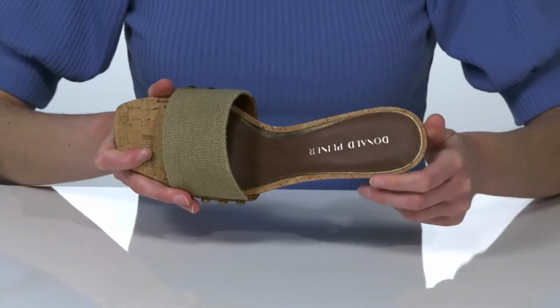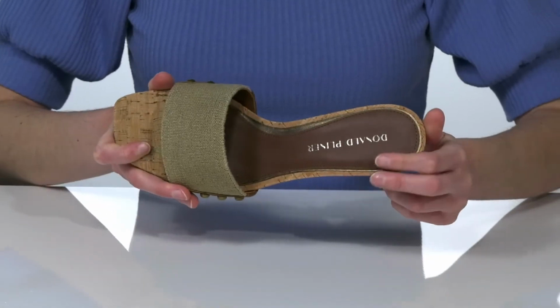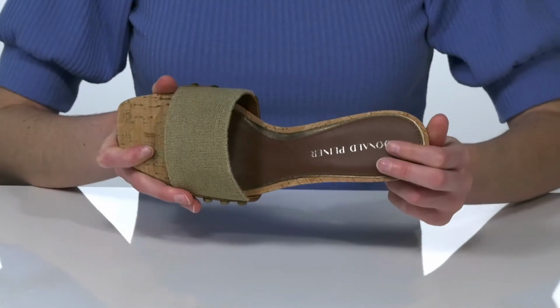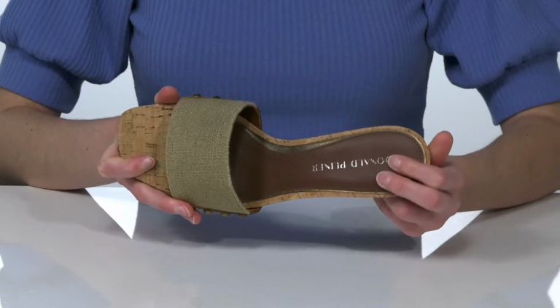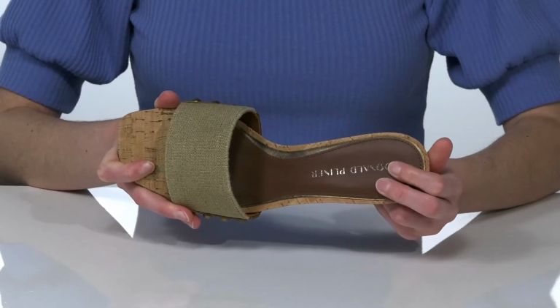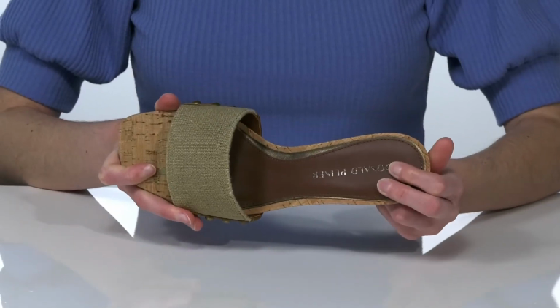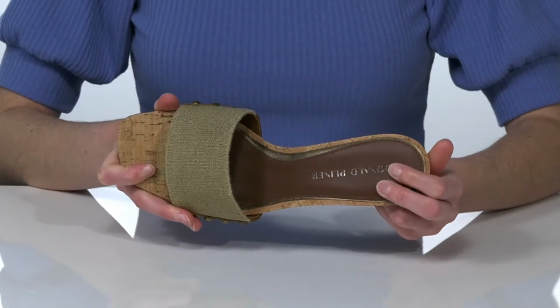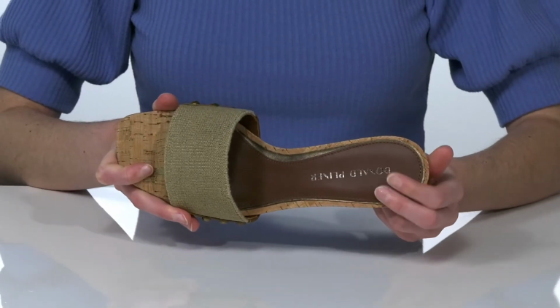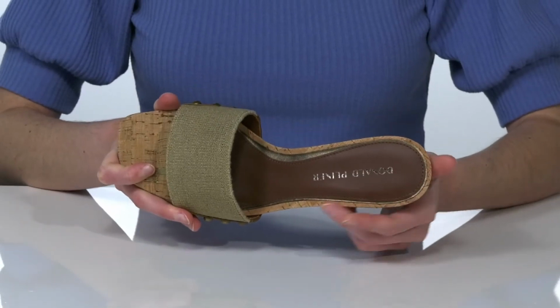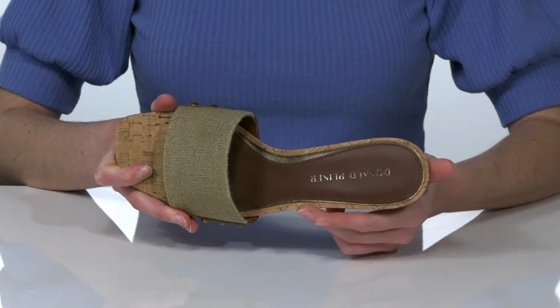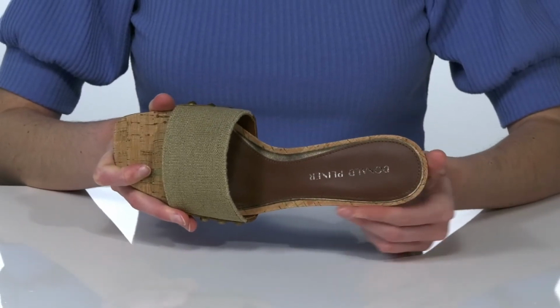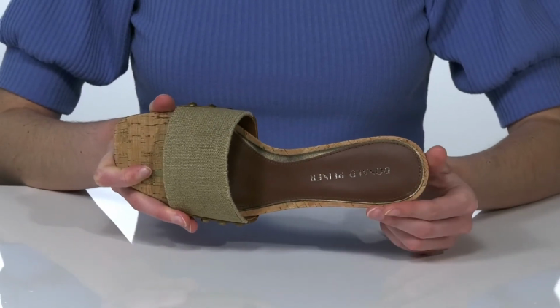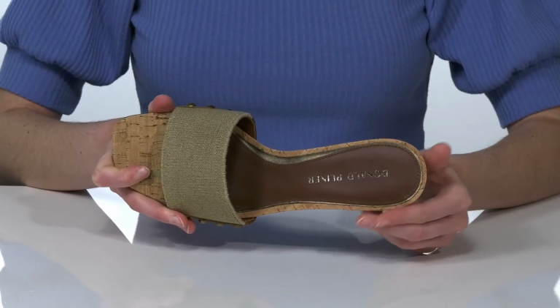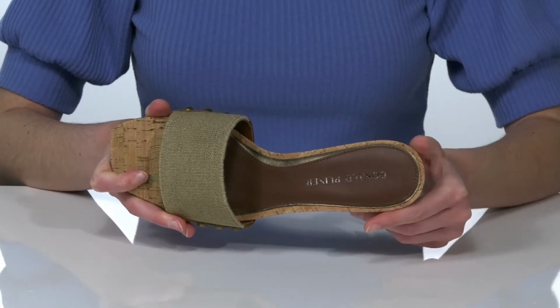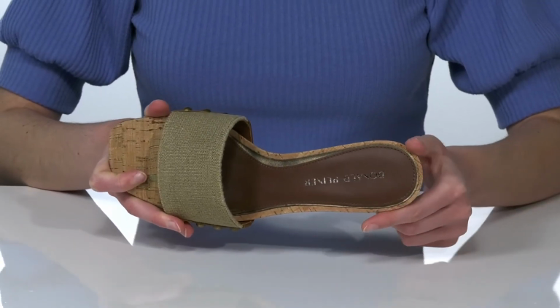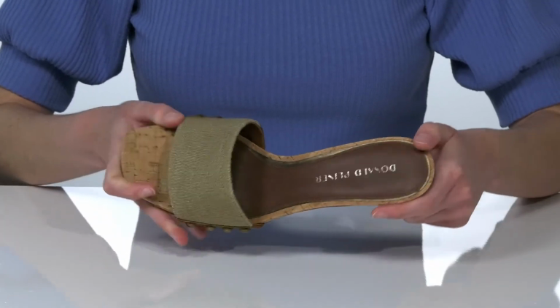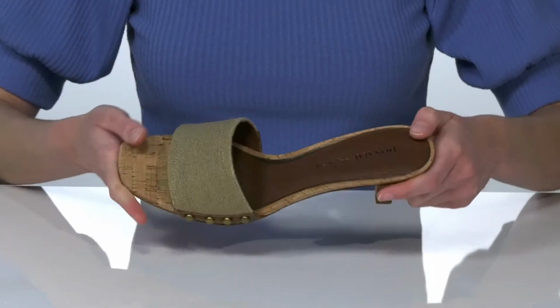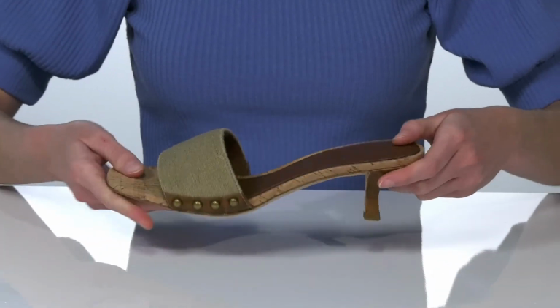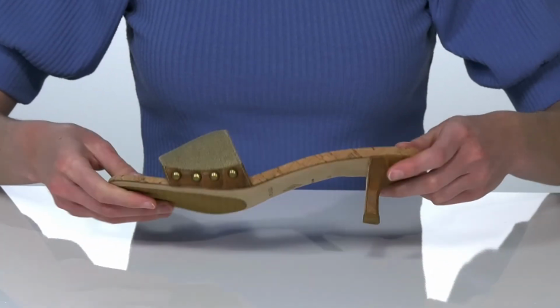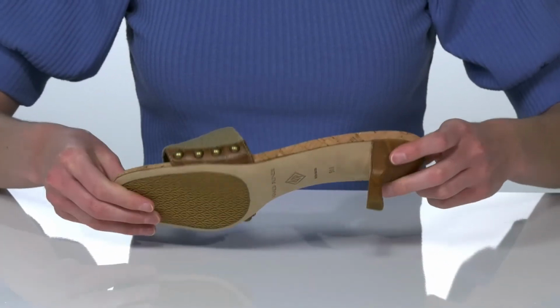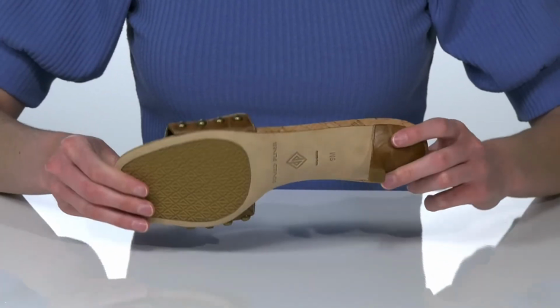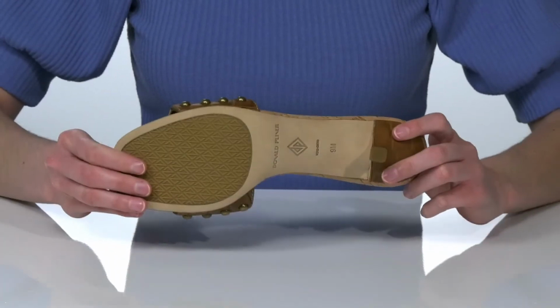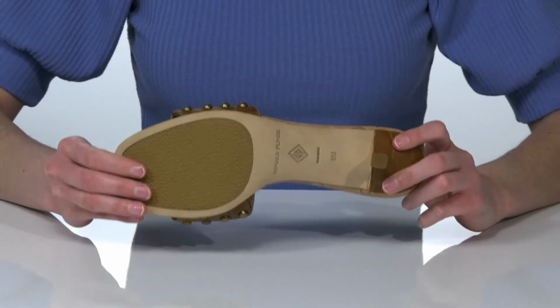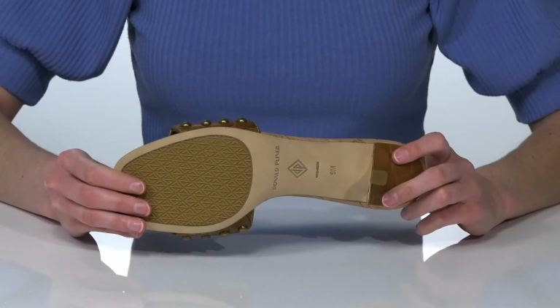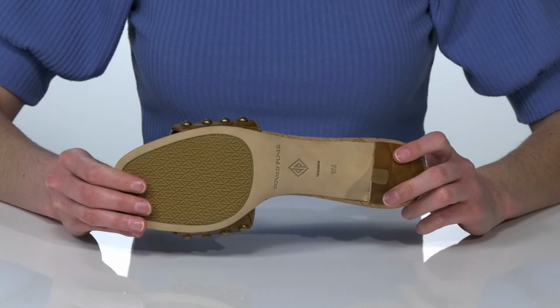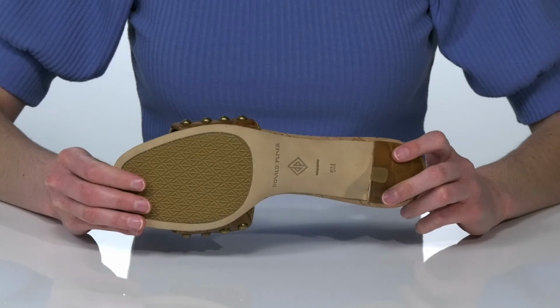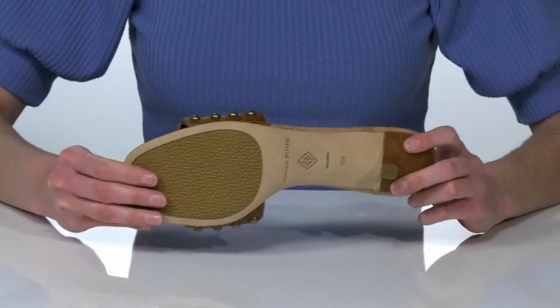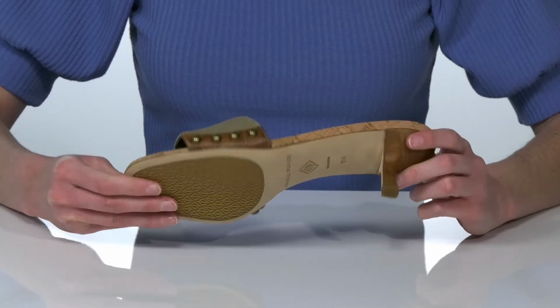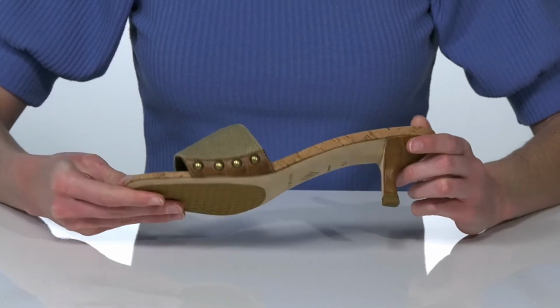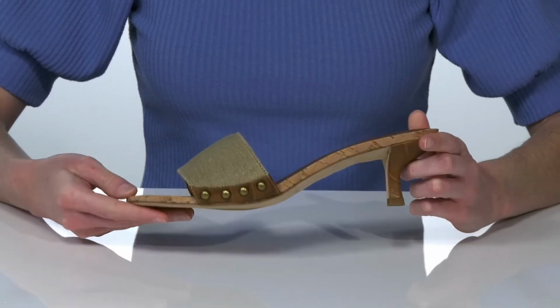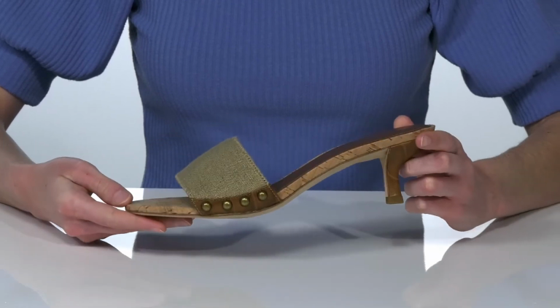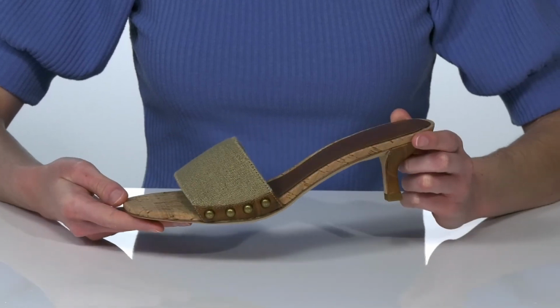Inside they have a padded footbed and a cork finish, and it all sits on top of a textured outsole.